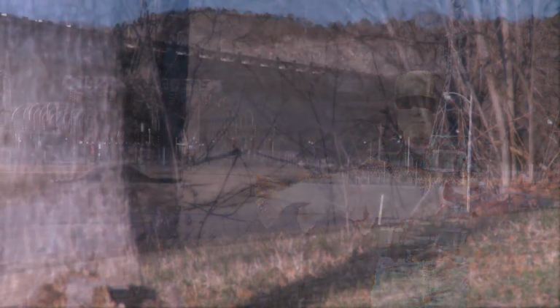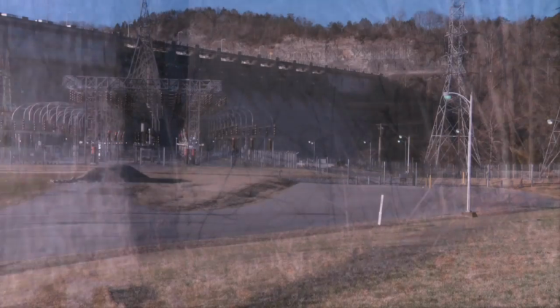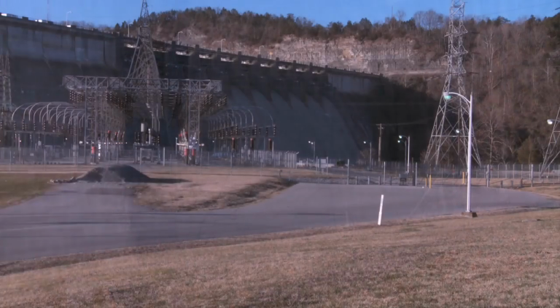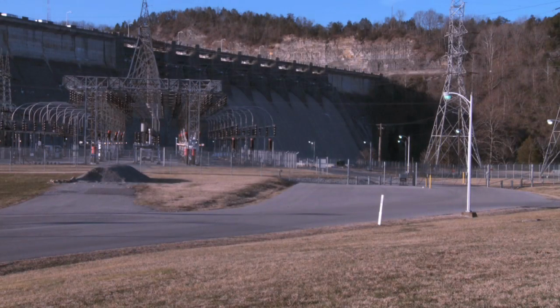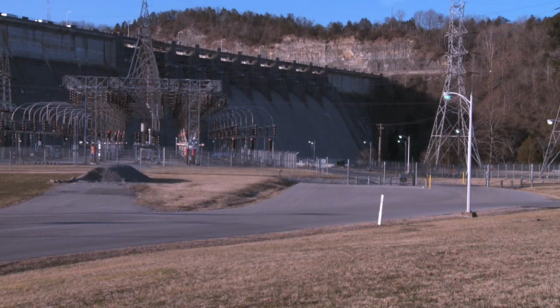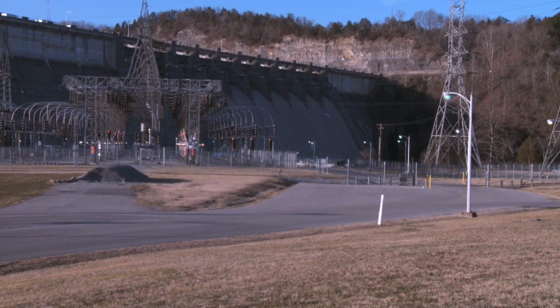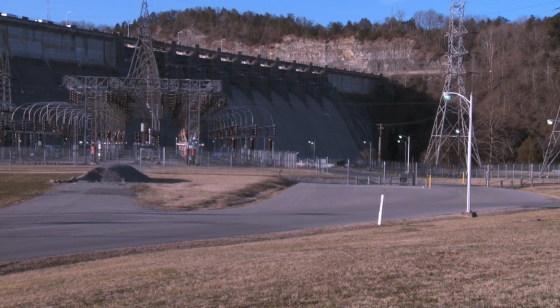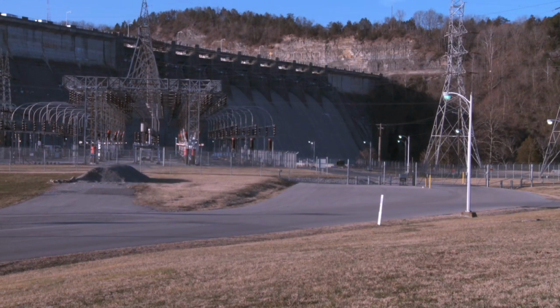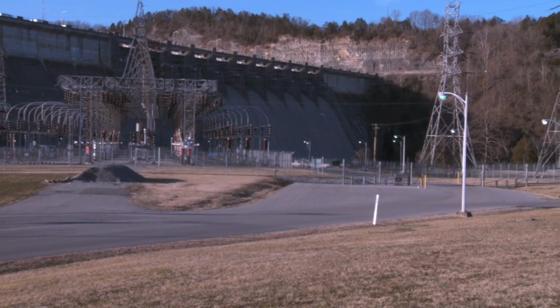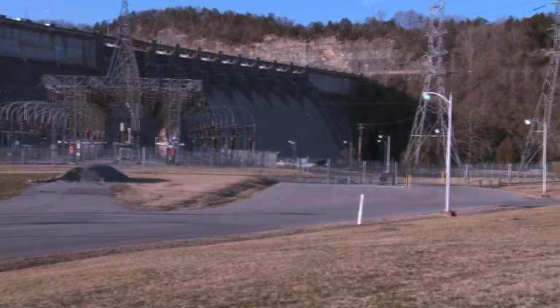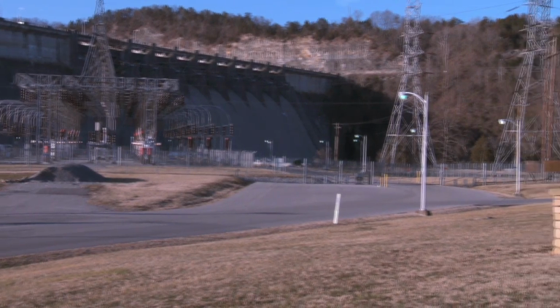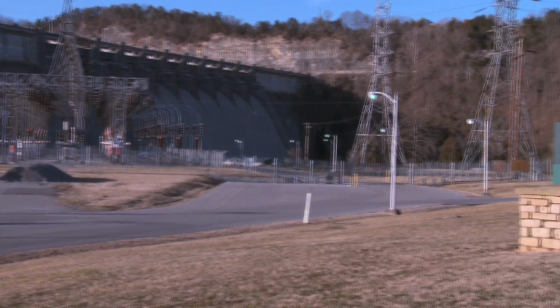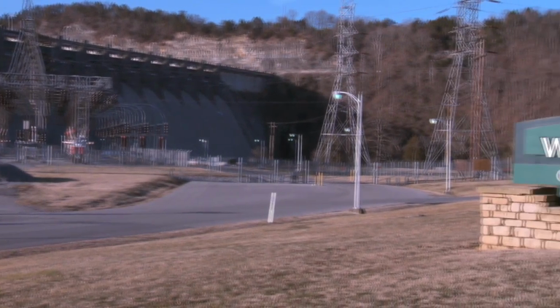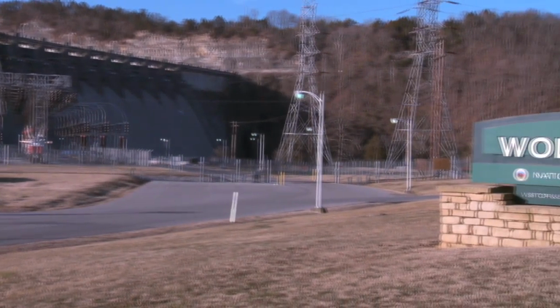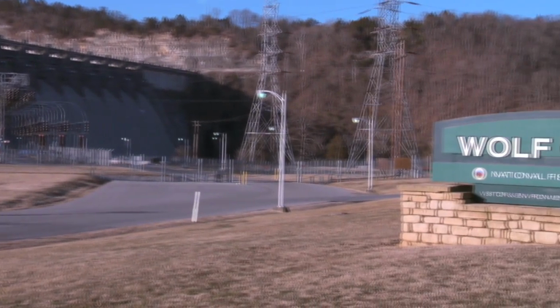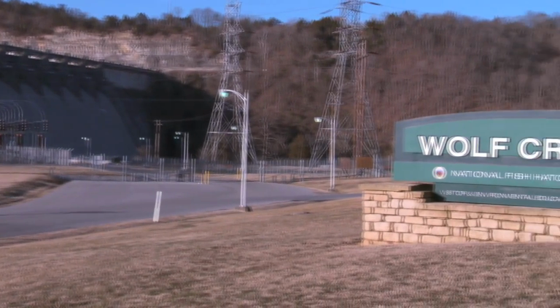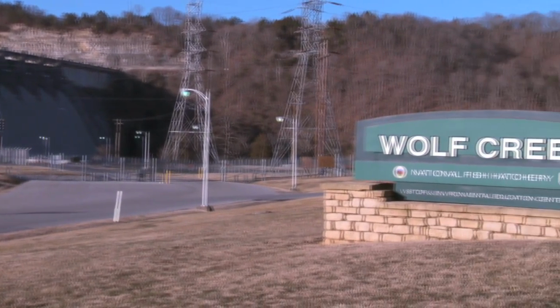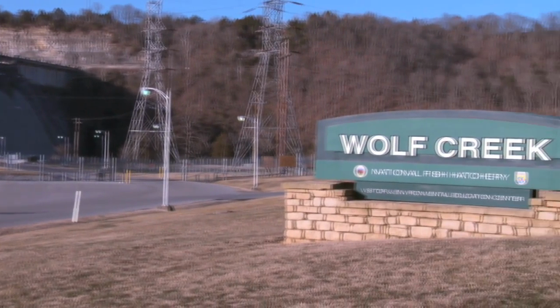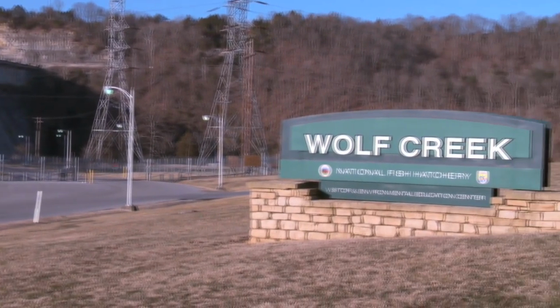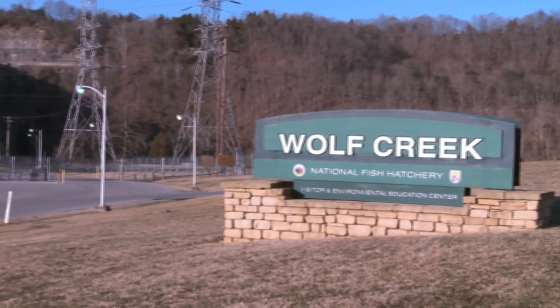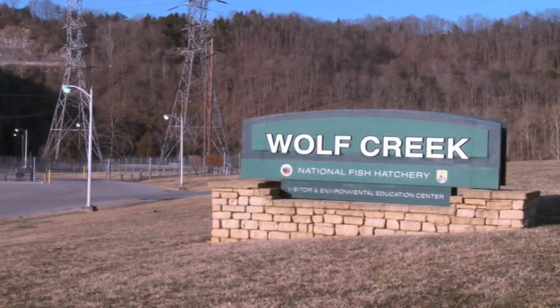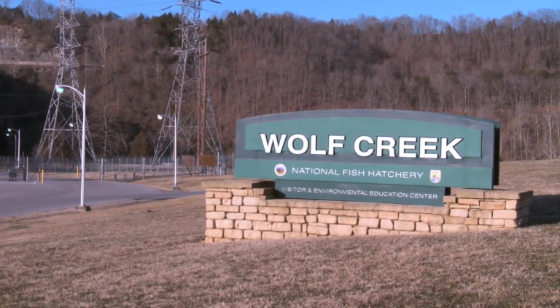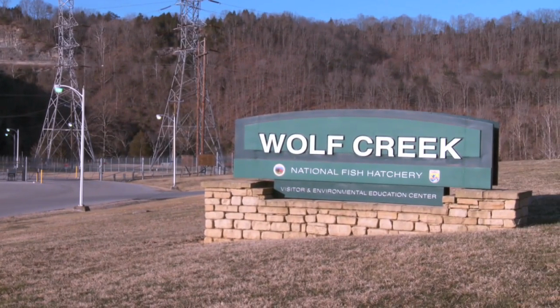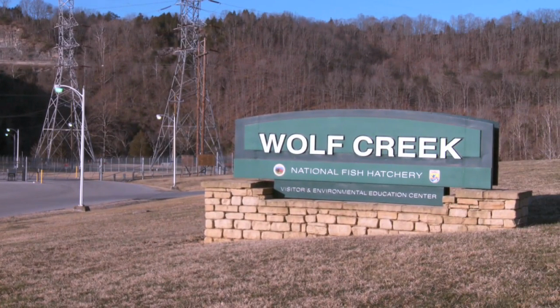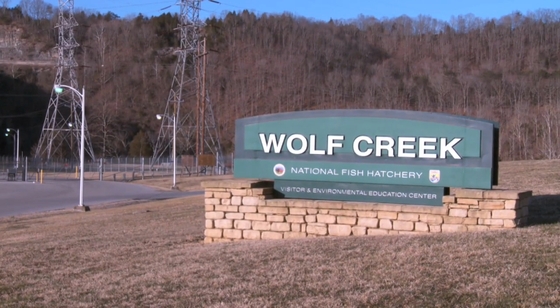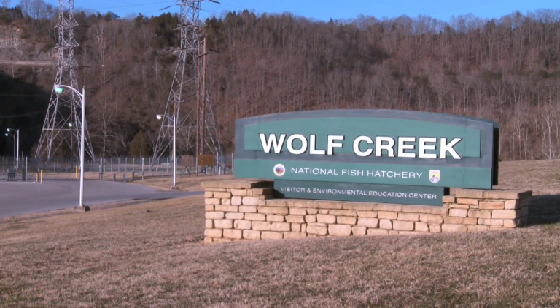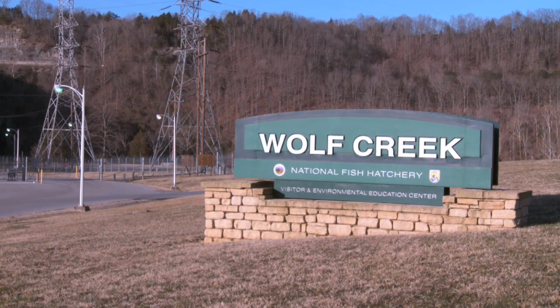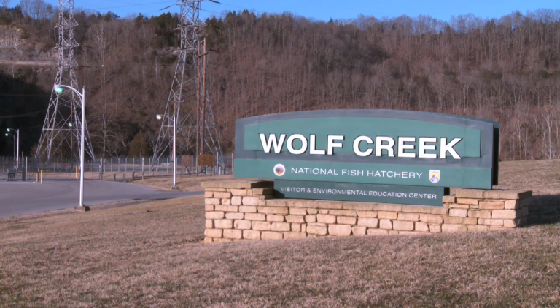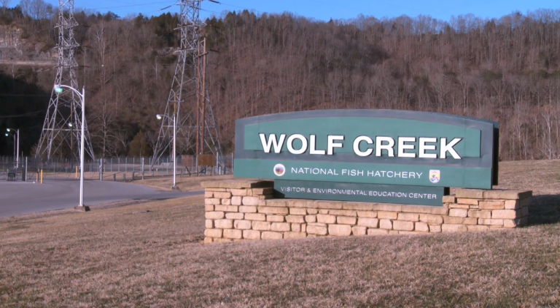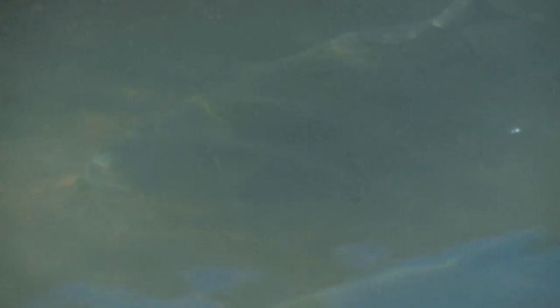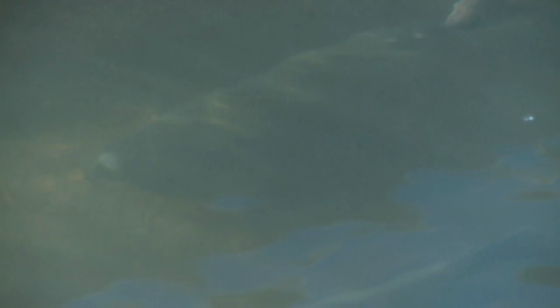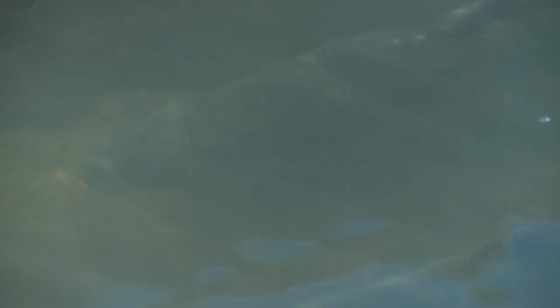Just below Lake Cumberland, where water pushes through electric turbines, the Wolf Creek National Fish Hatchery raises these trout for release in the tailwaters.